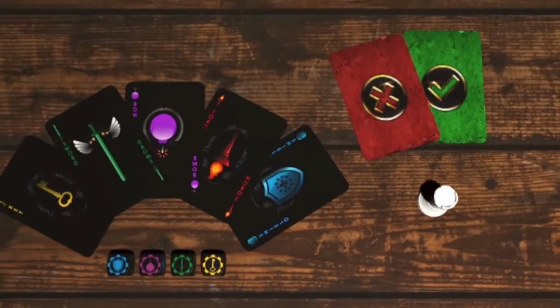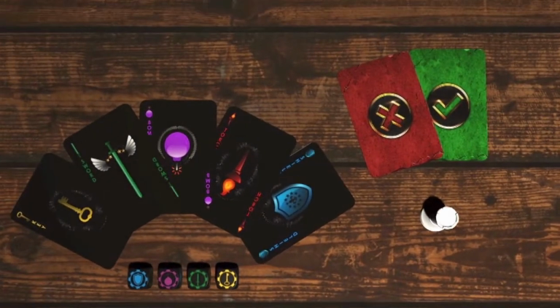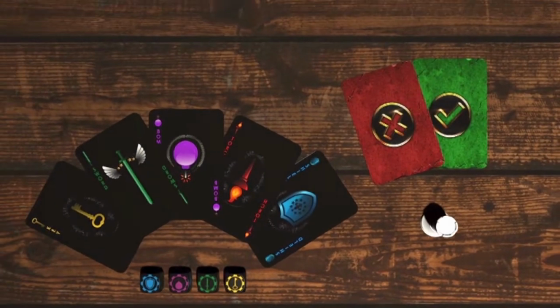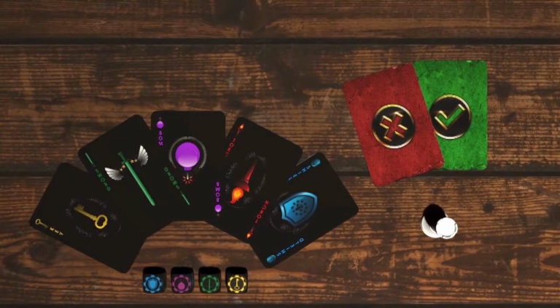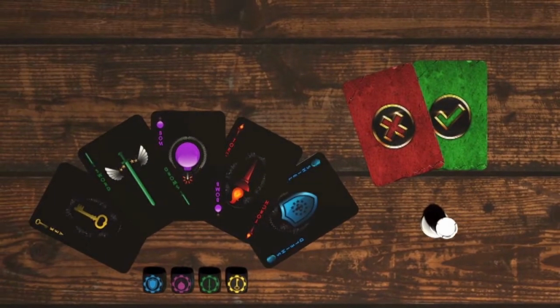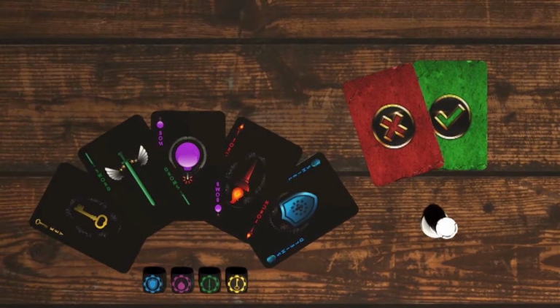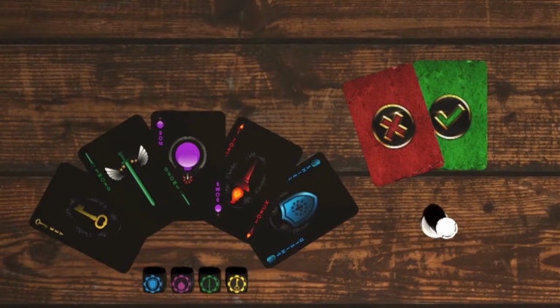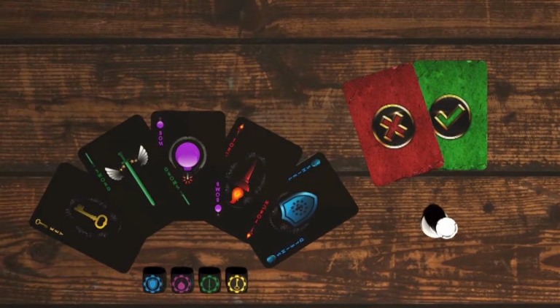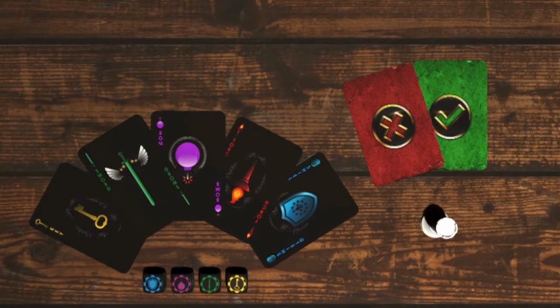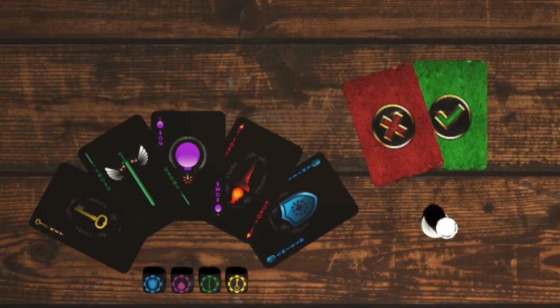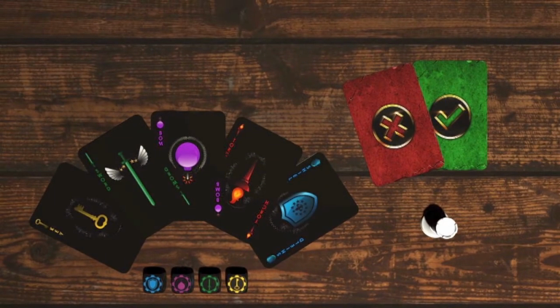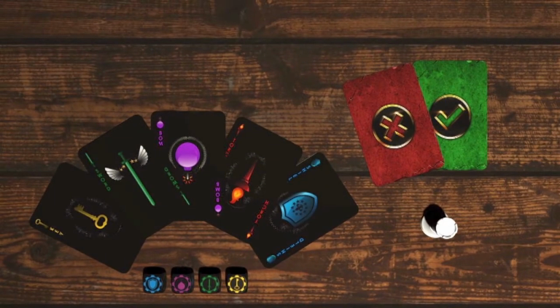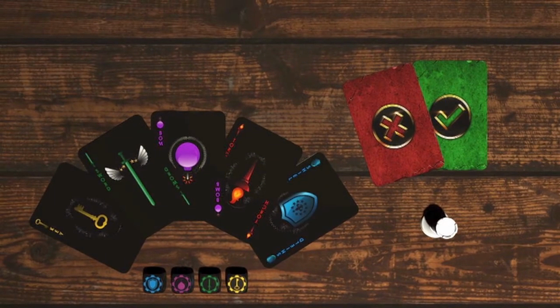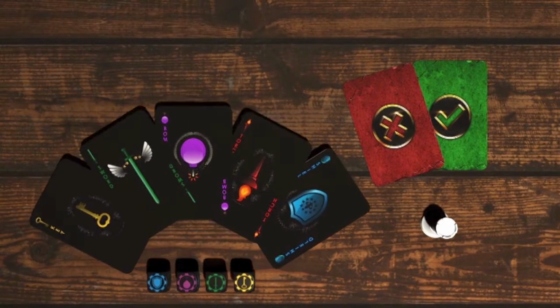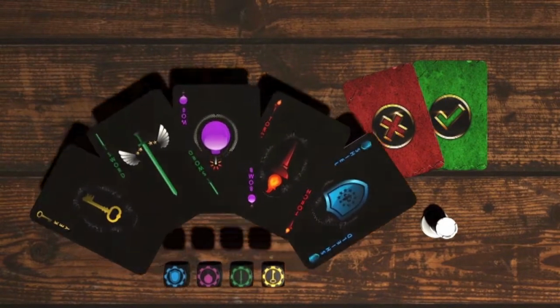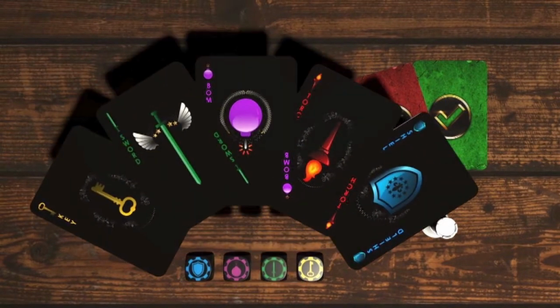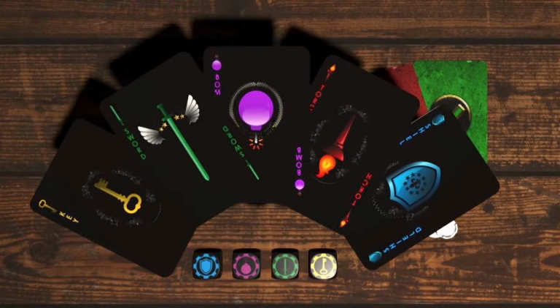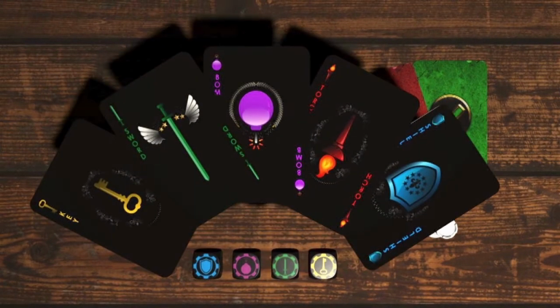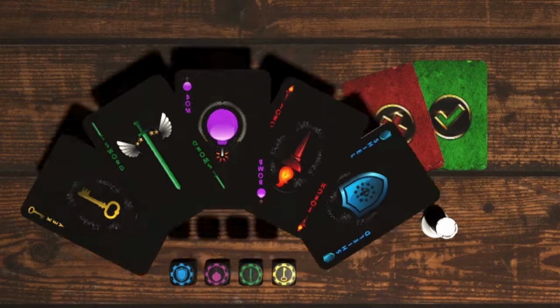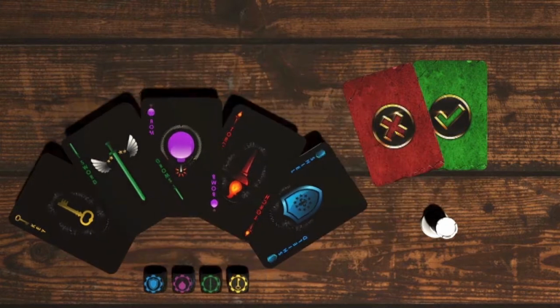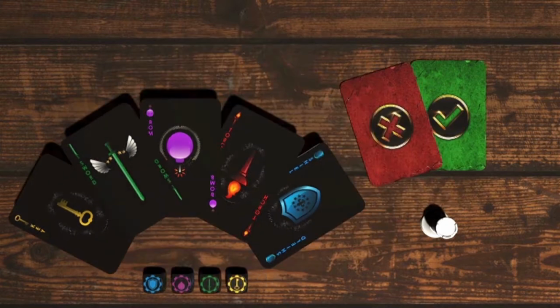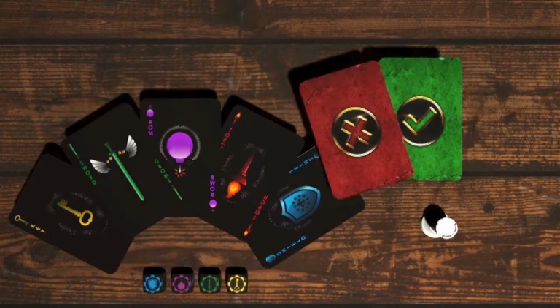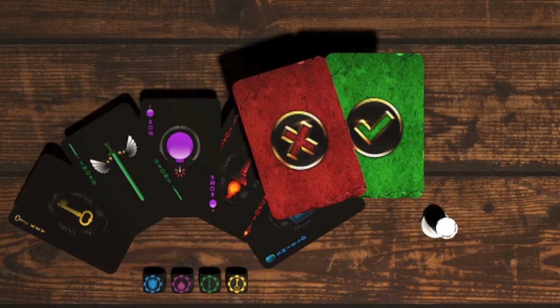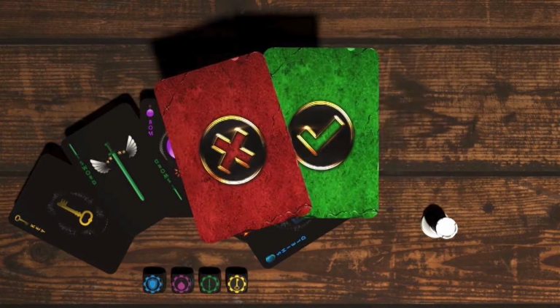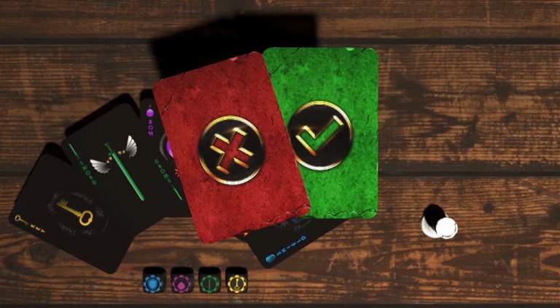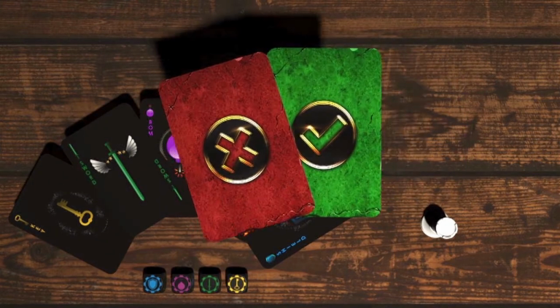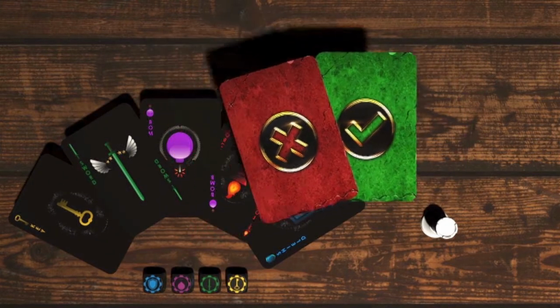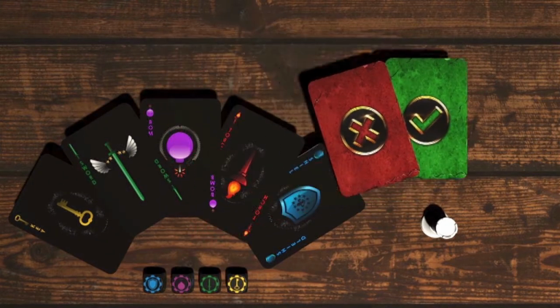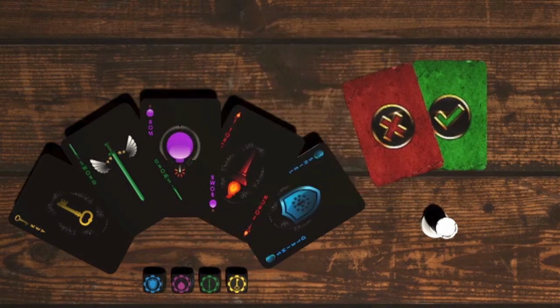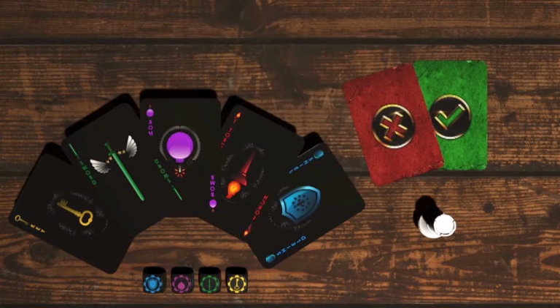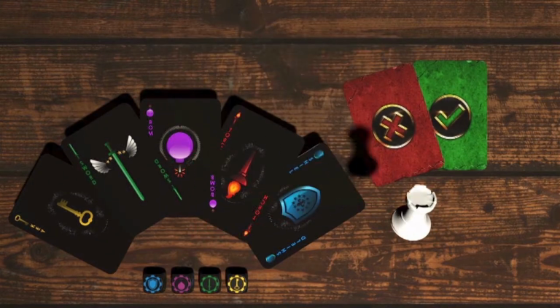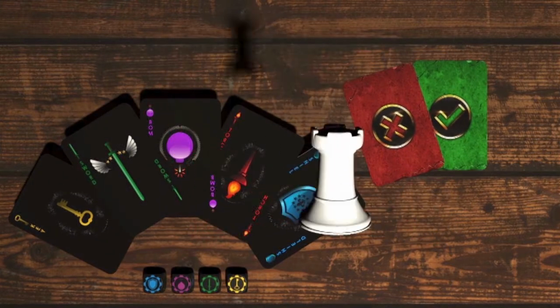Knights of Glory is played in rounds, each consisting of three phases: action, voting, and refreshing.